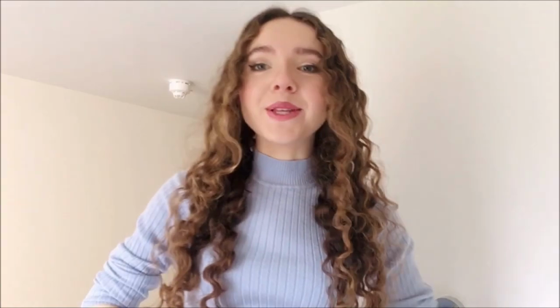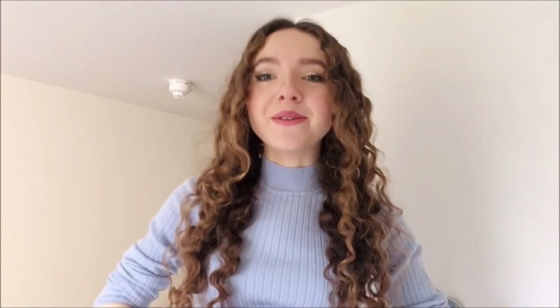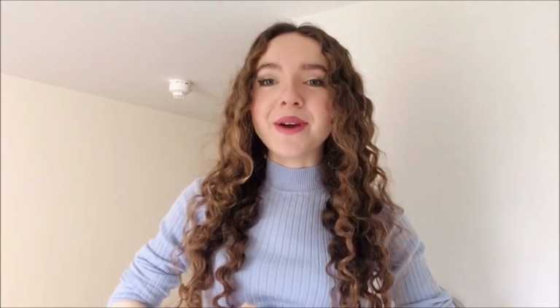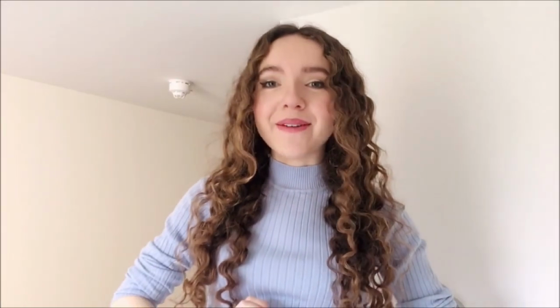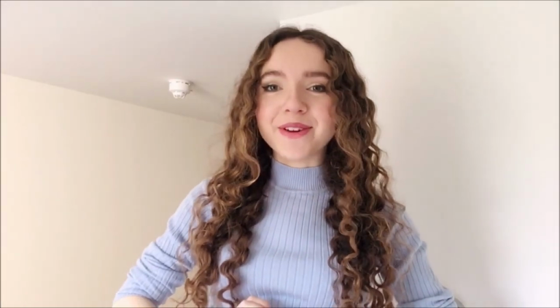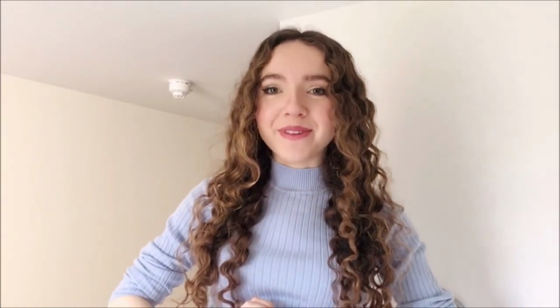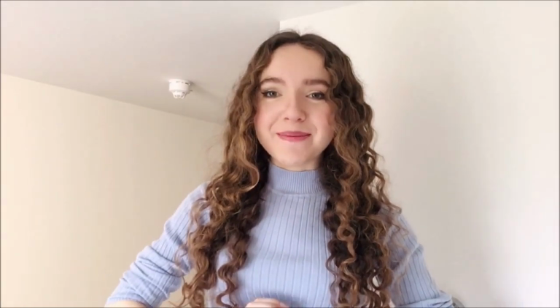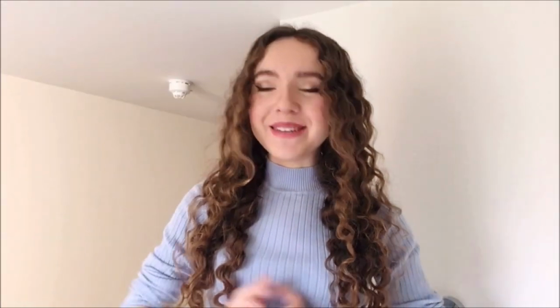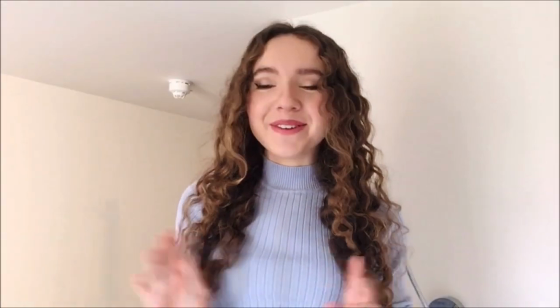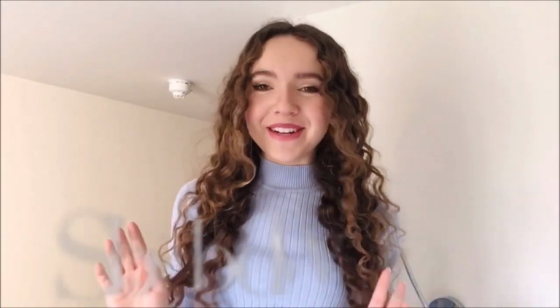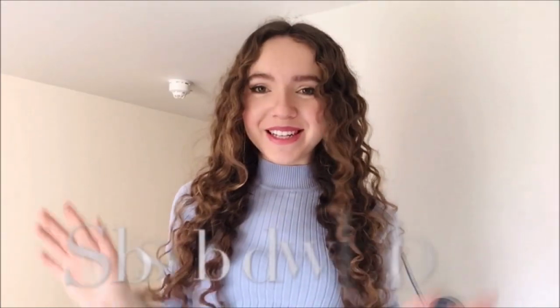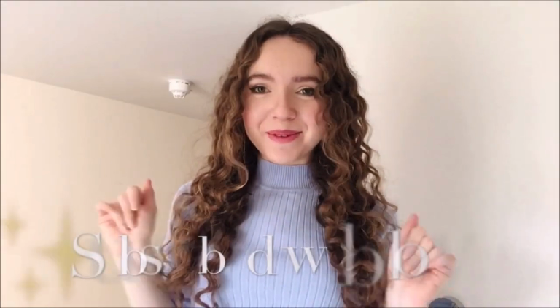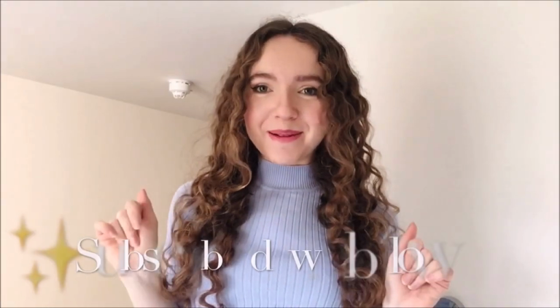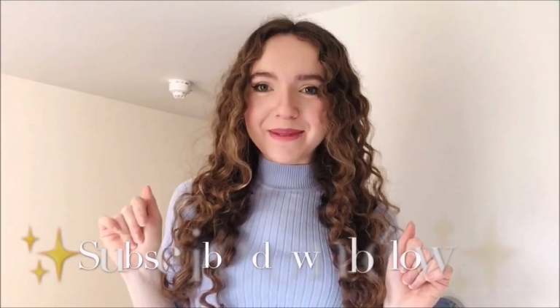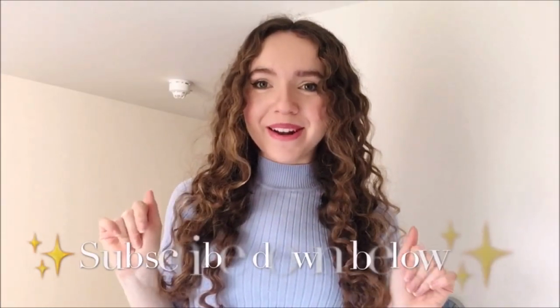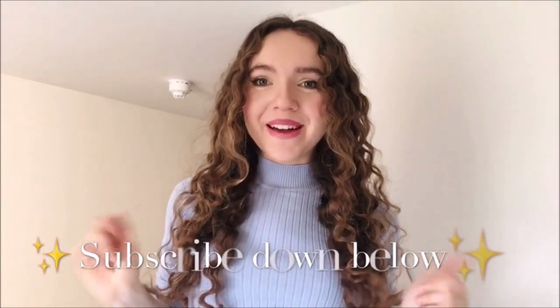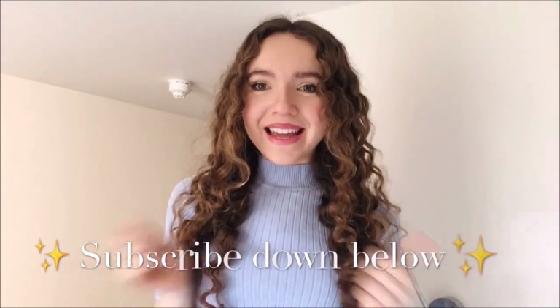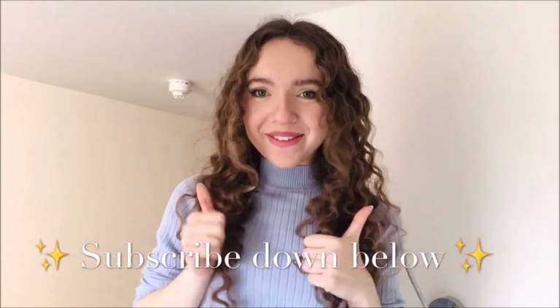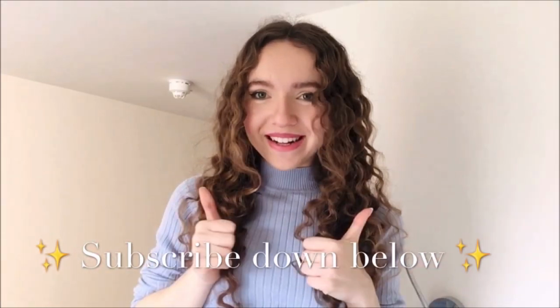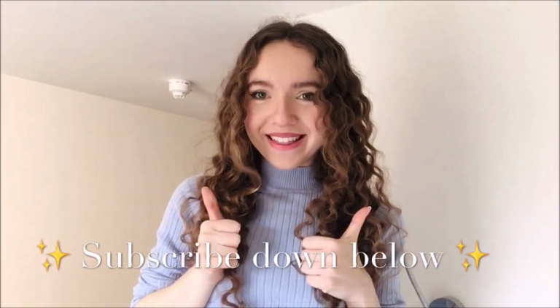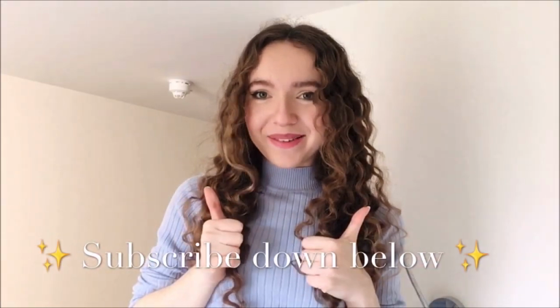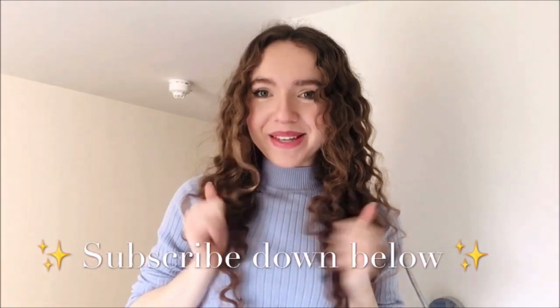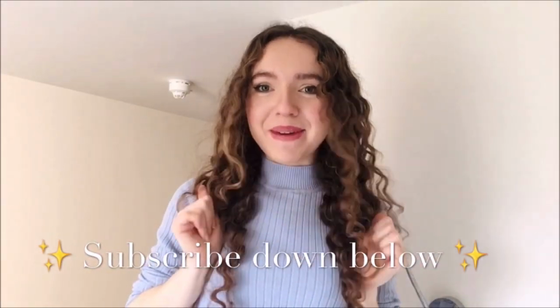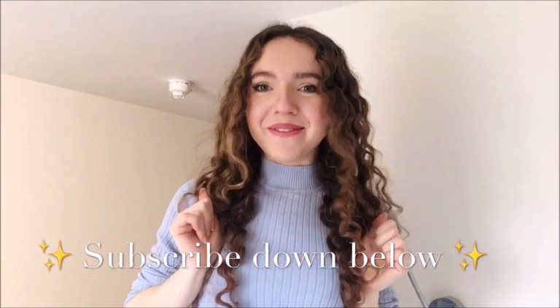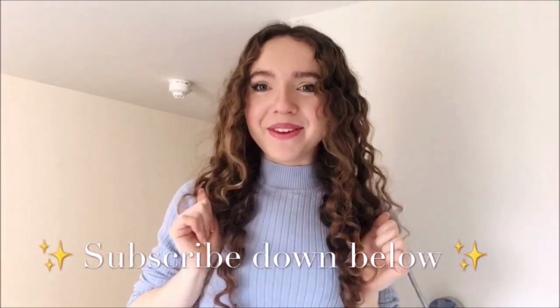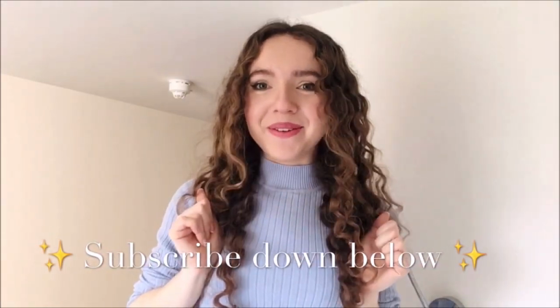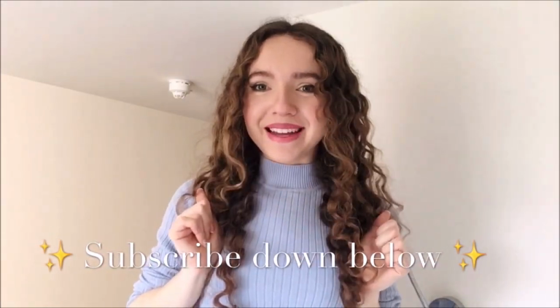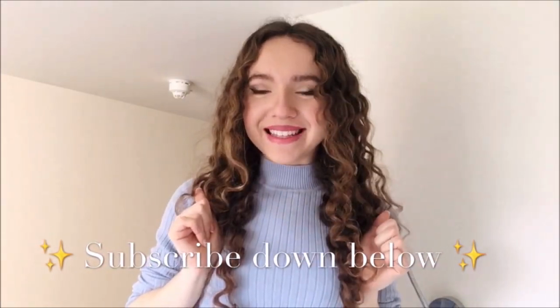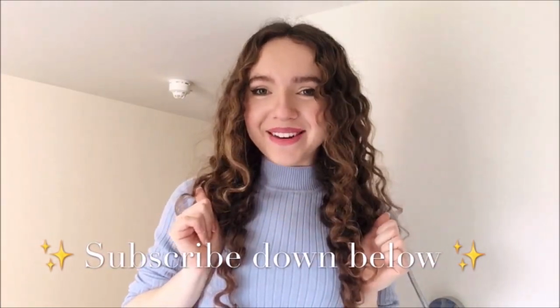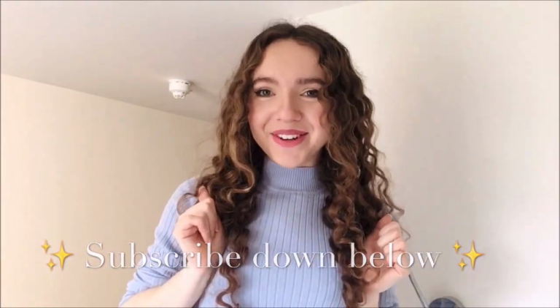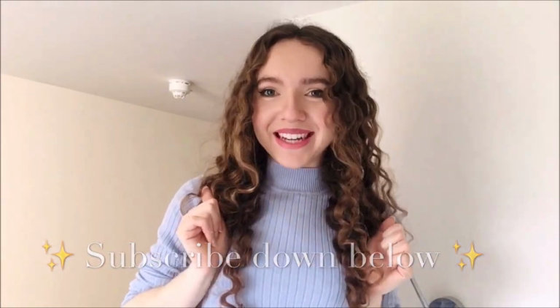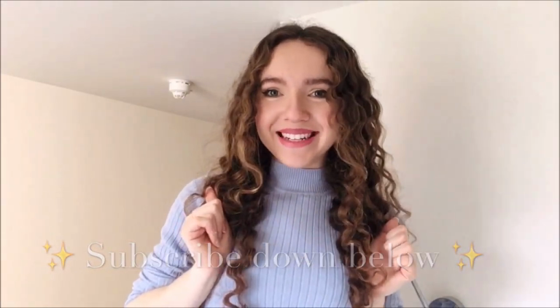Also if you haven't already, please feel free to subscribe down below and give it a little thumbs up if you like this kind of content.